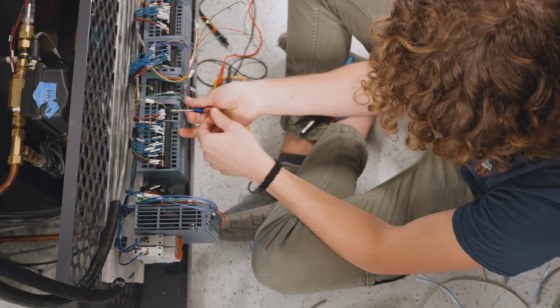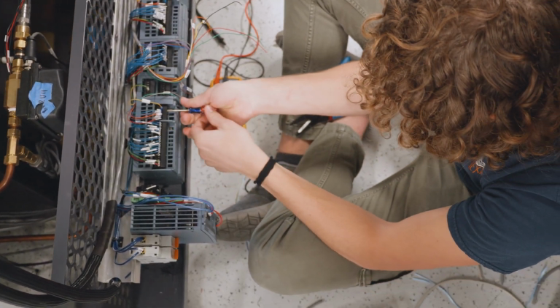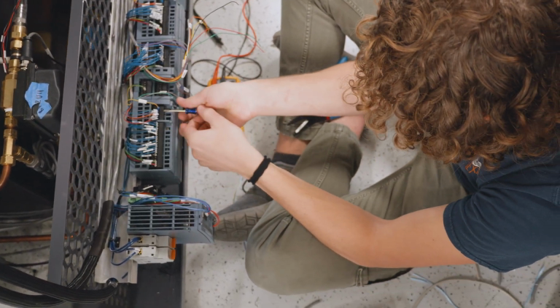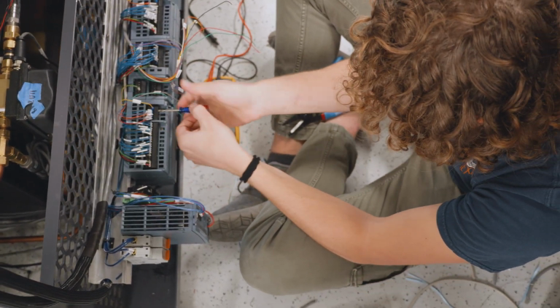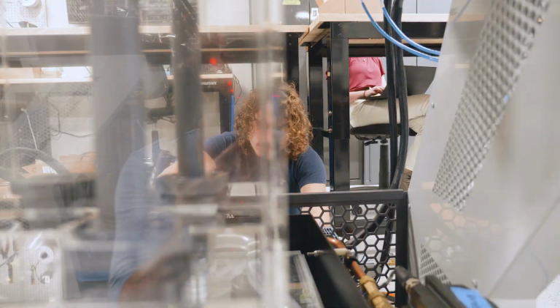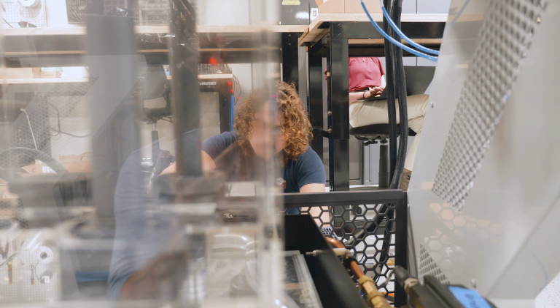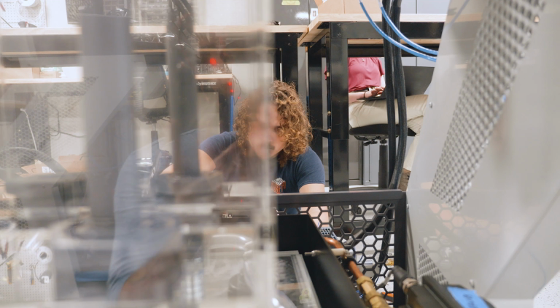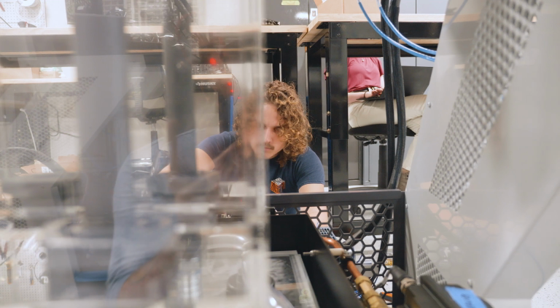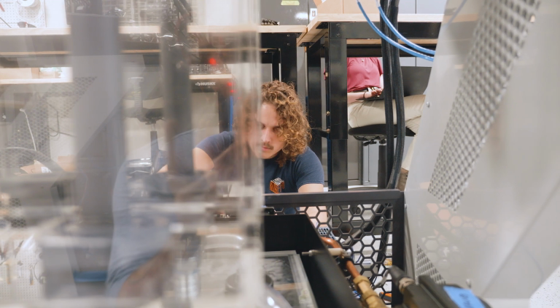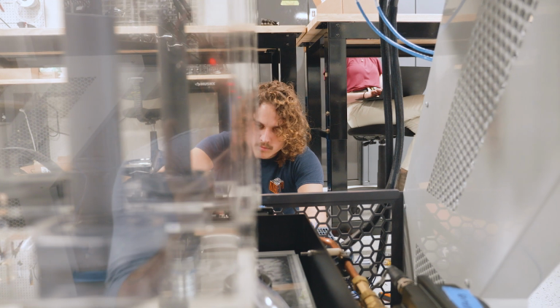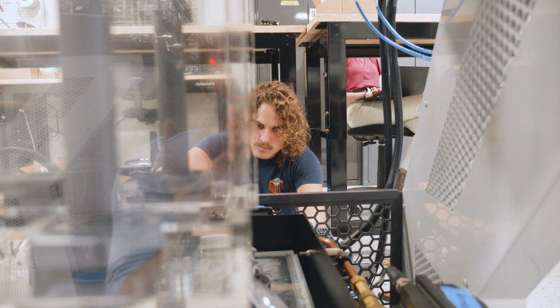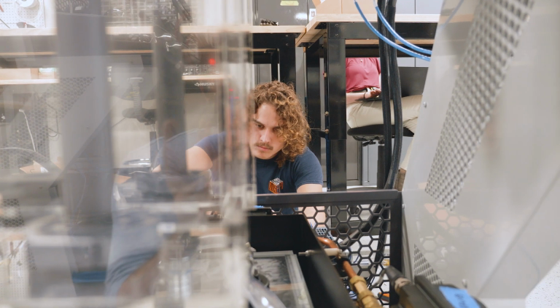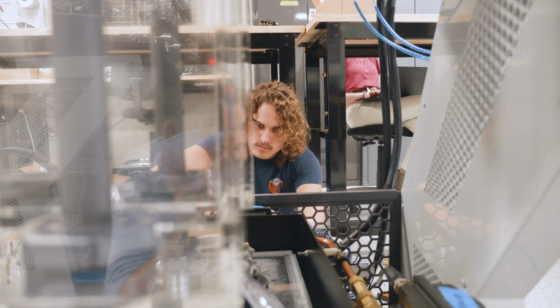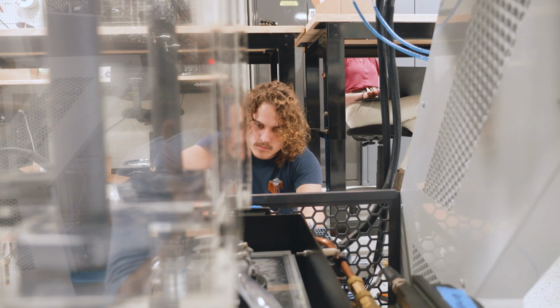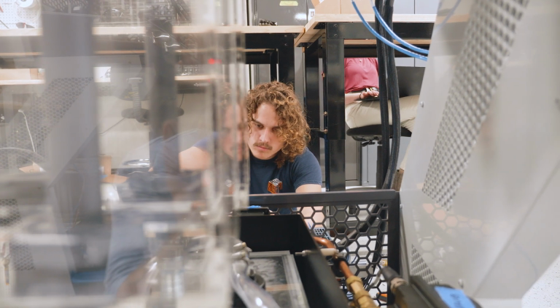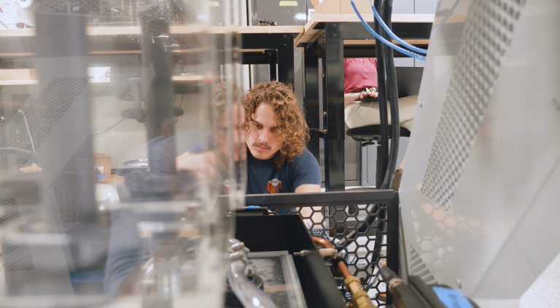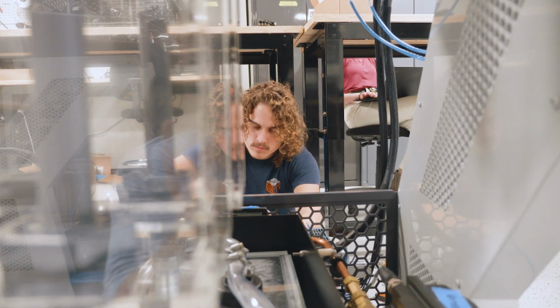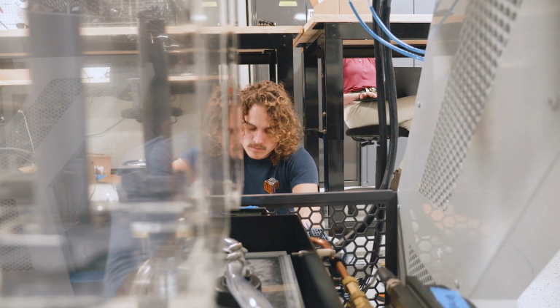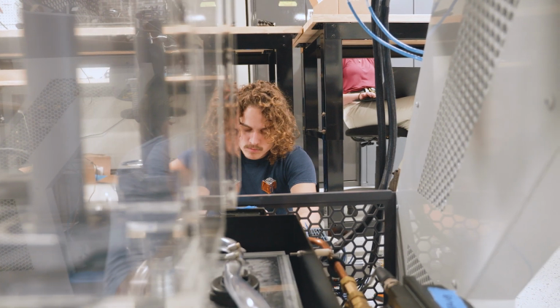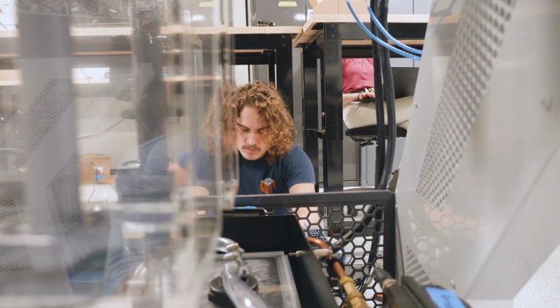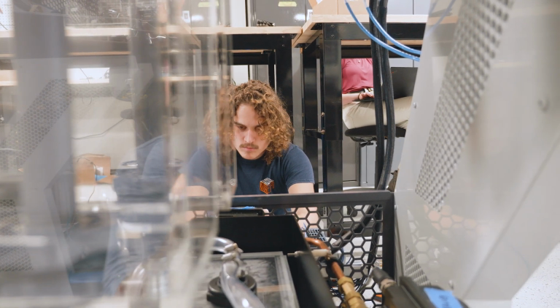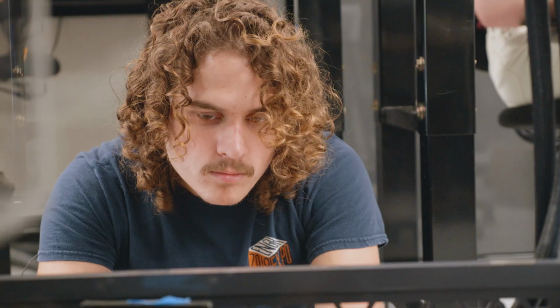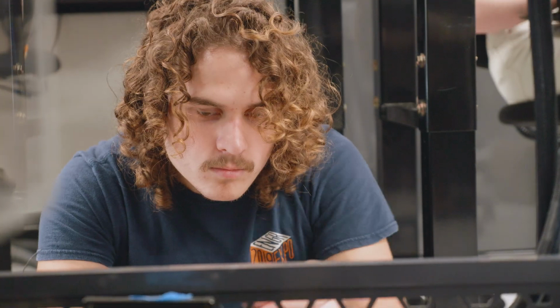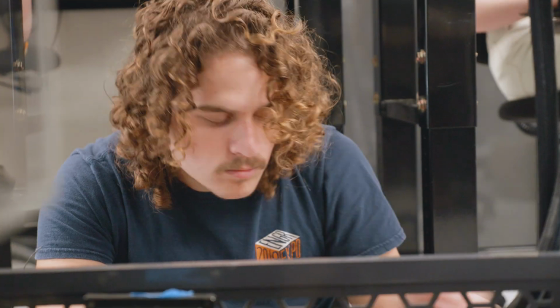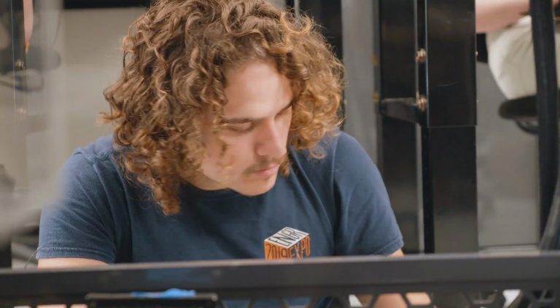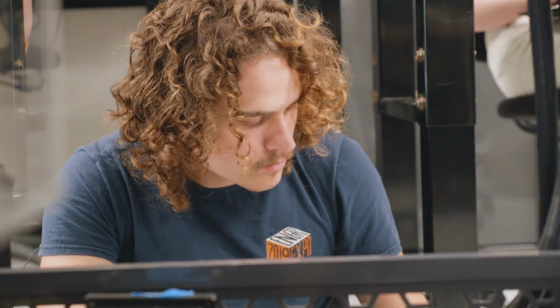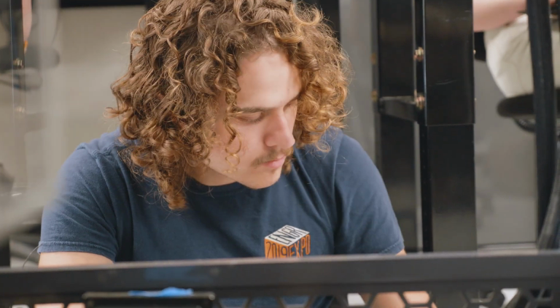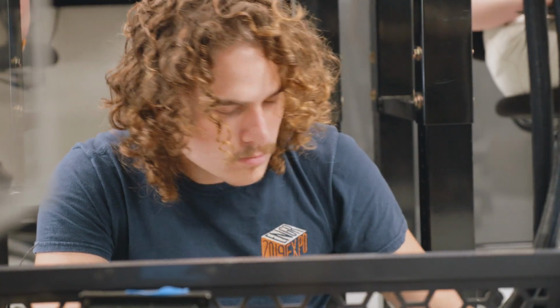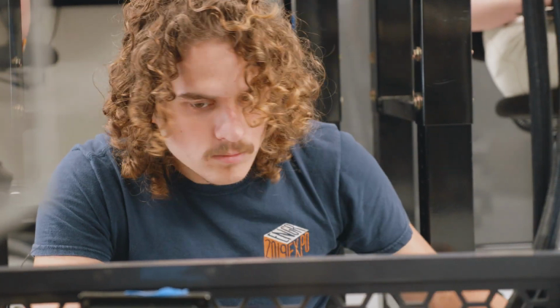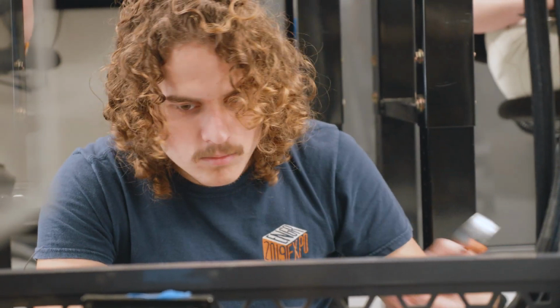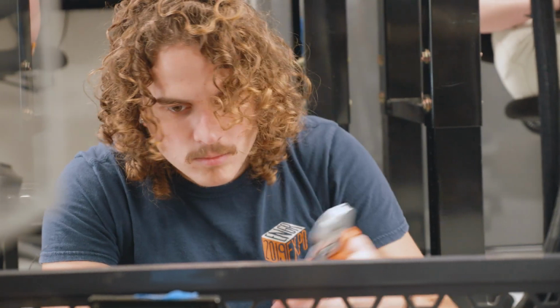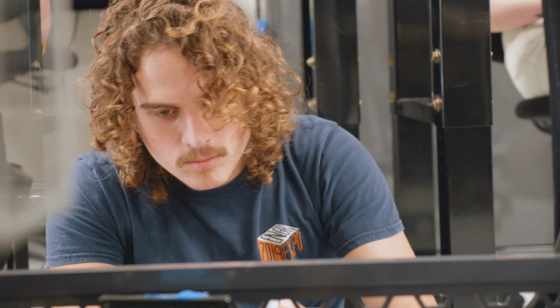I'm Eric Williams. I'm a mechanical engineering intern, but mostly what I do is electrical technician work on the grace consoles.